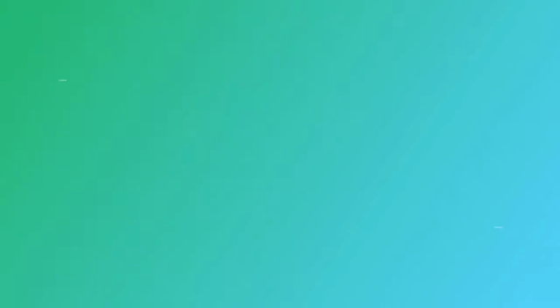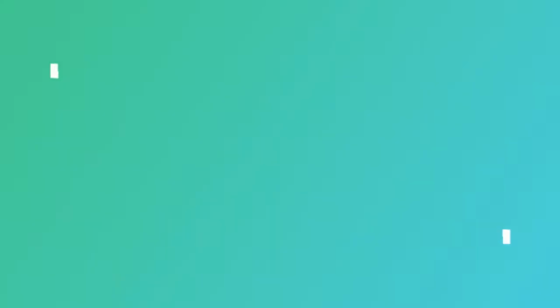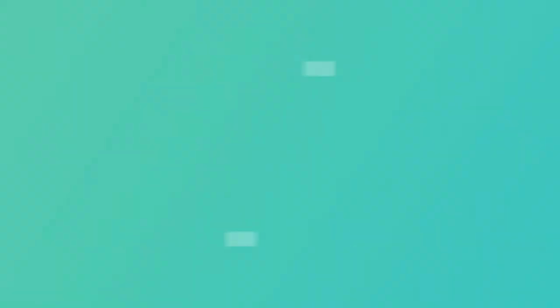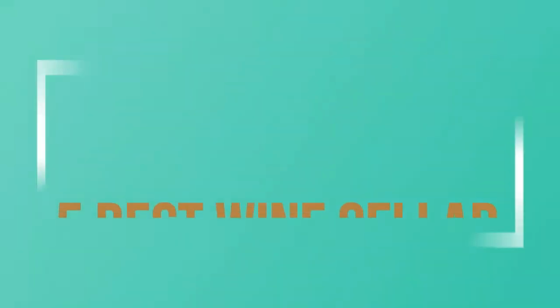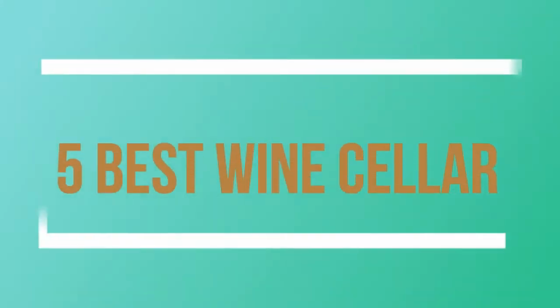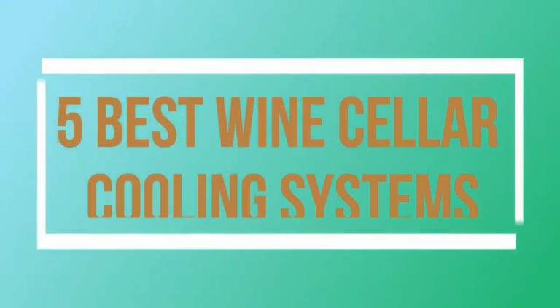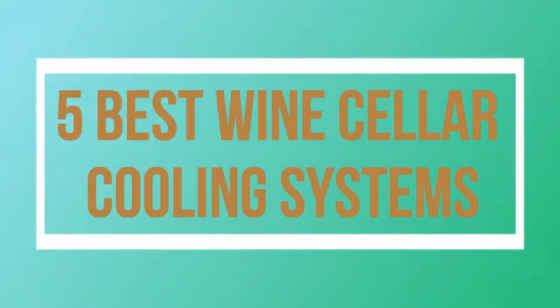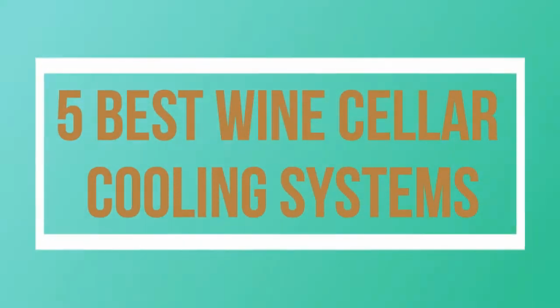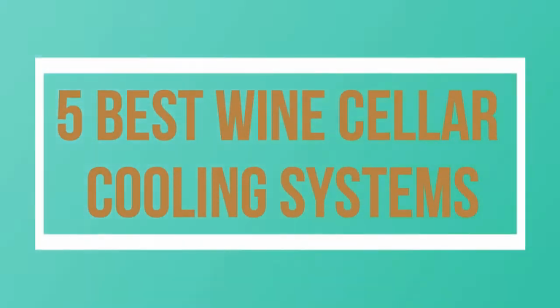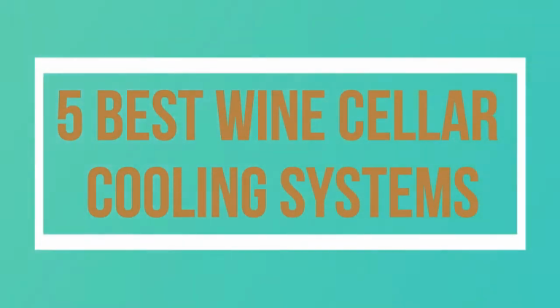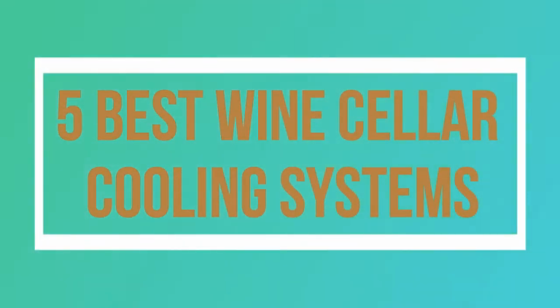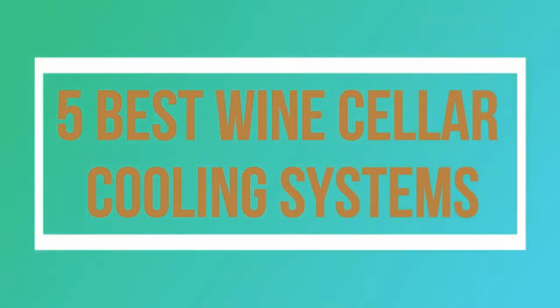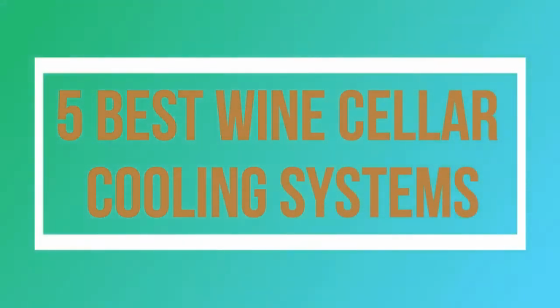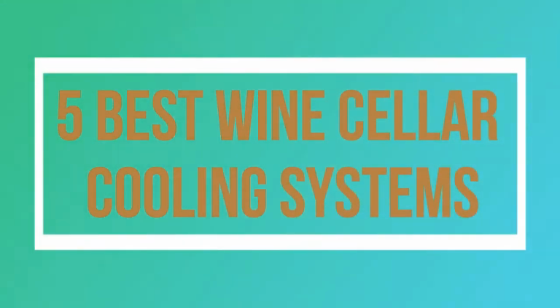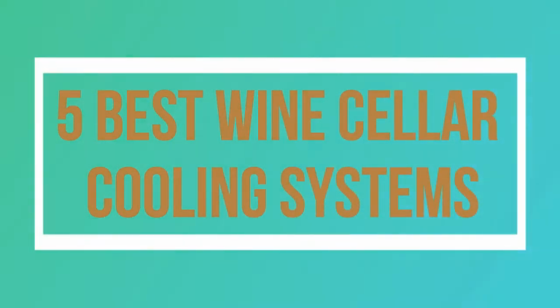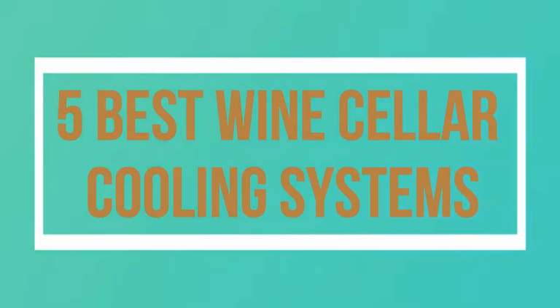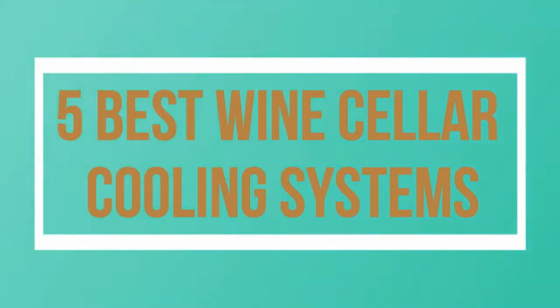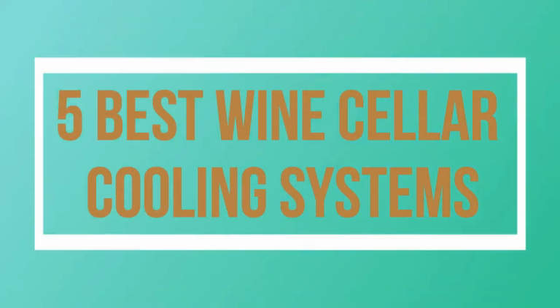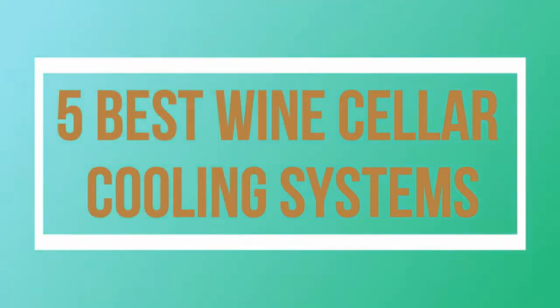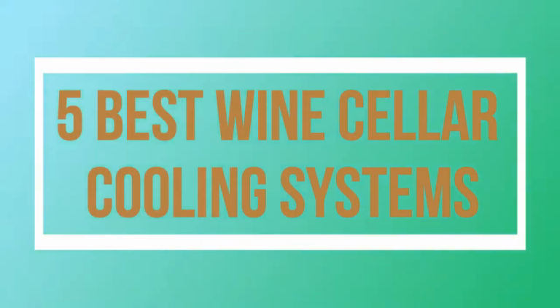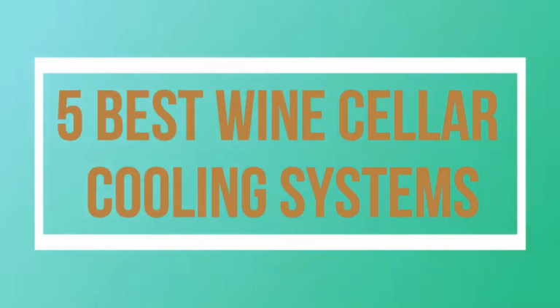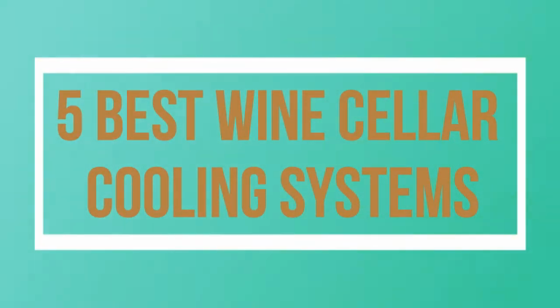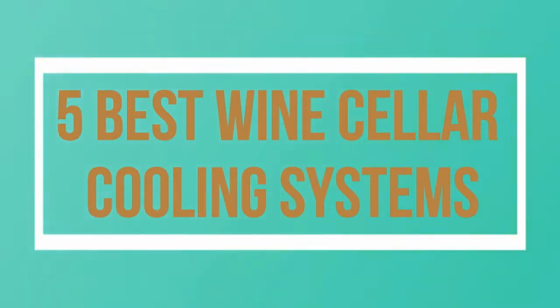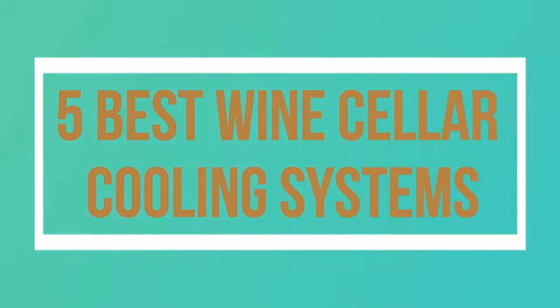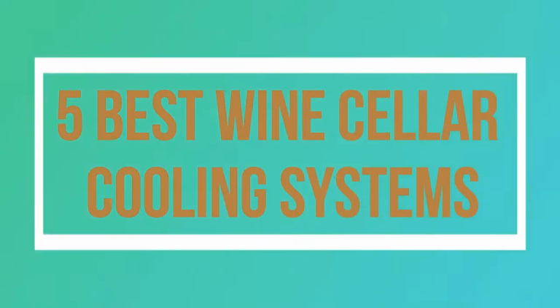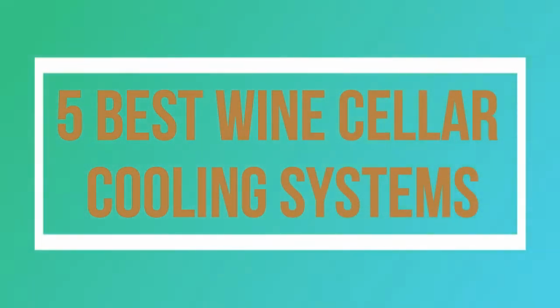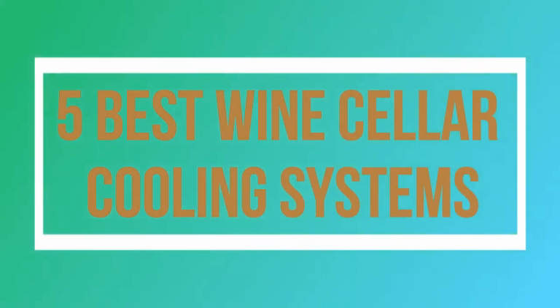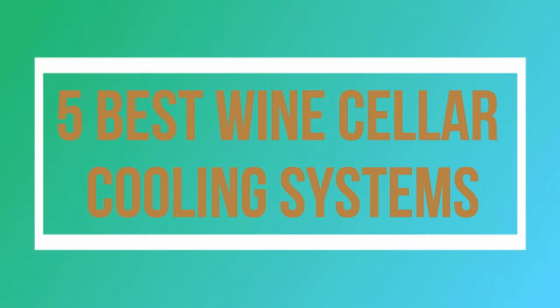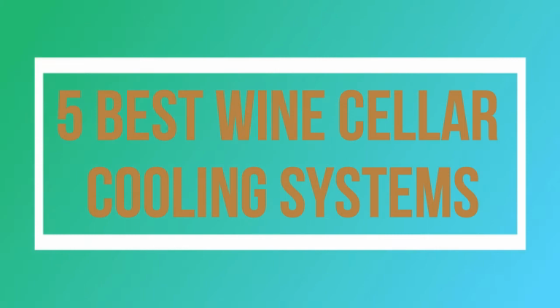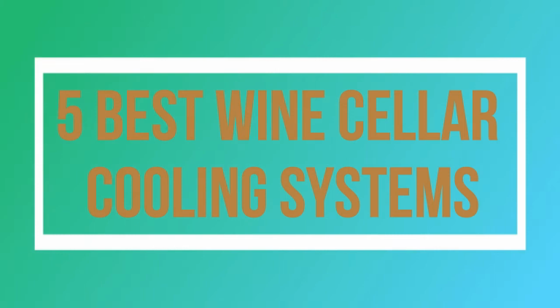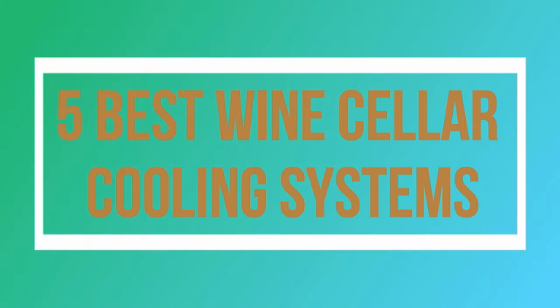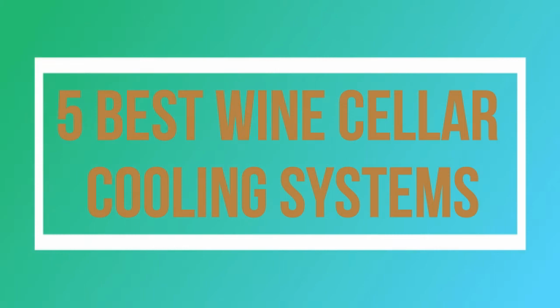Welcome to my channel. Today I will show you 5 Best Wine Cellar Cooling Systems.